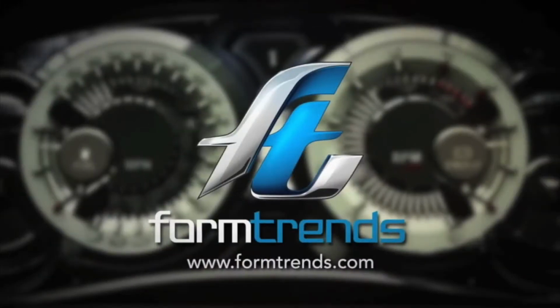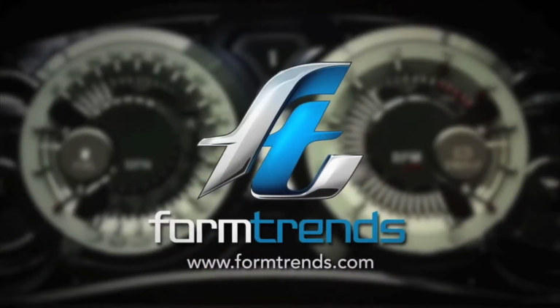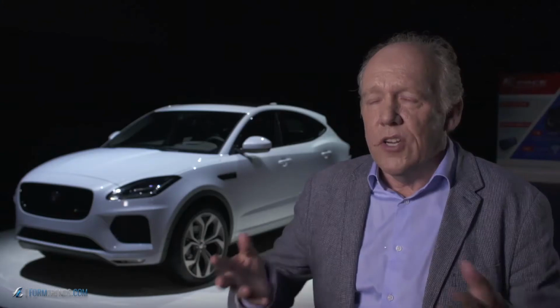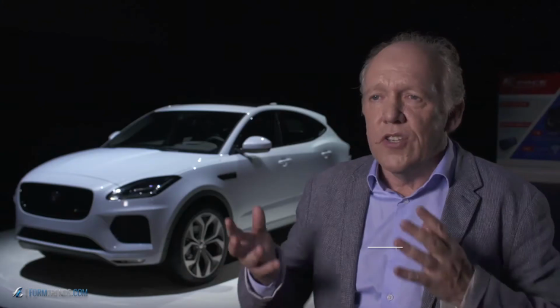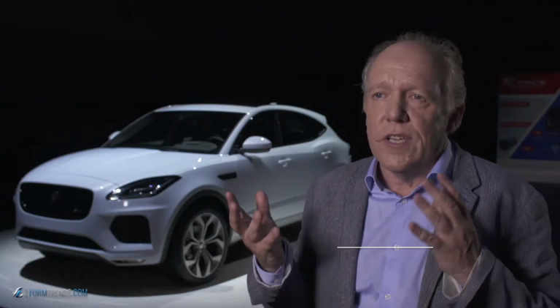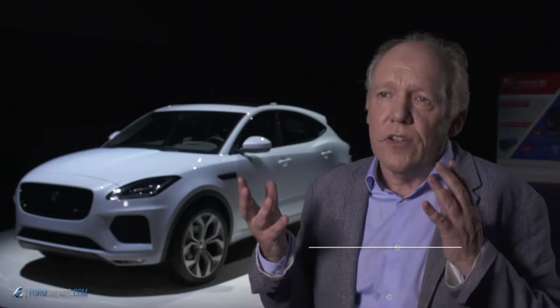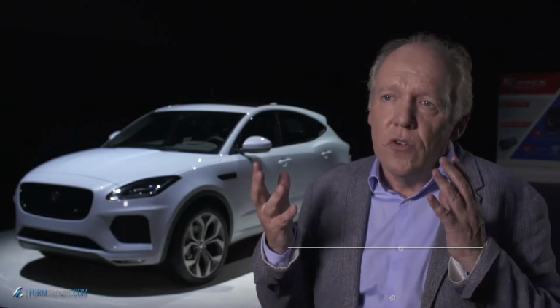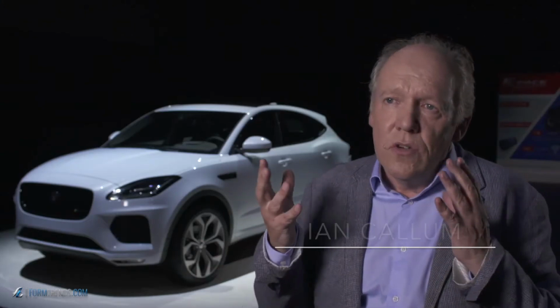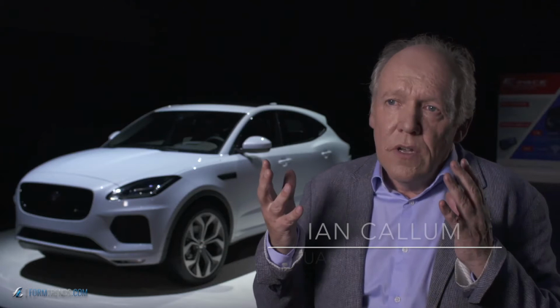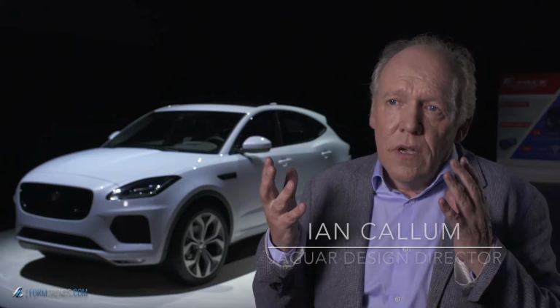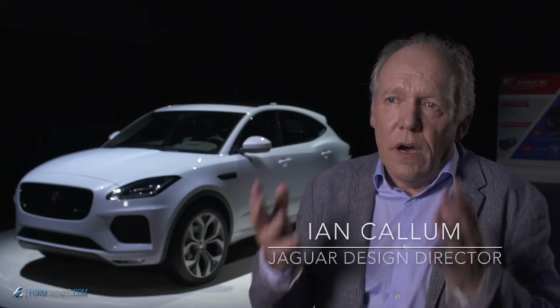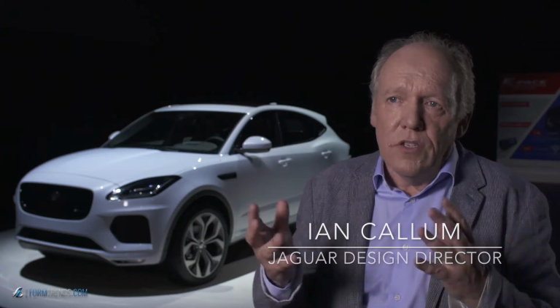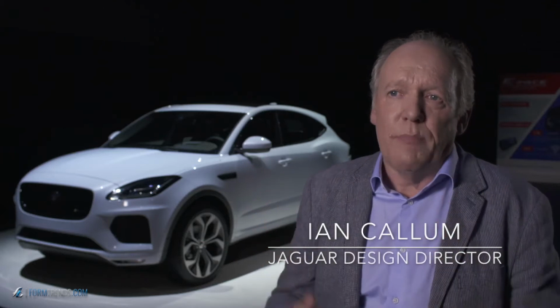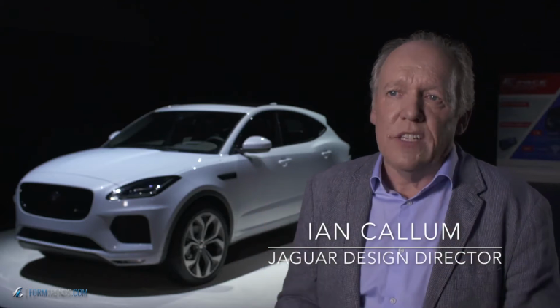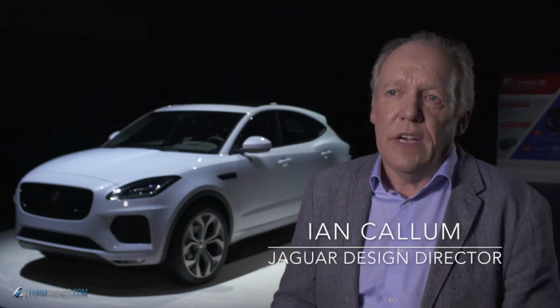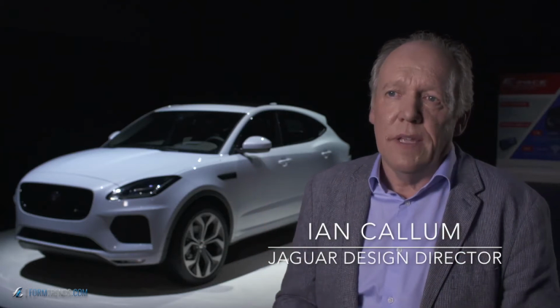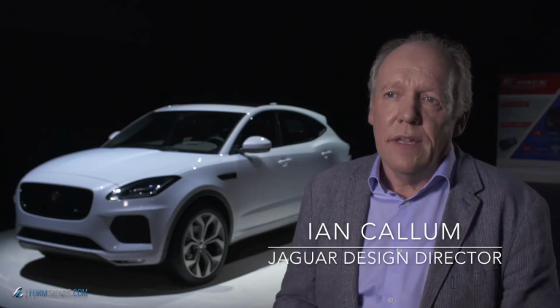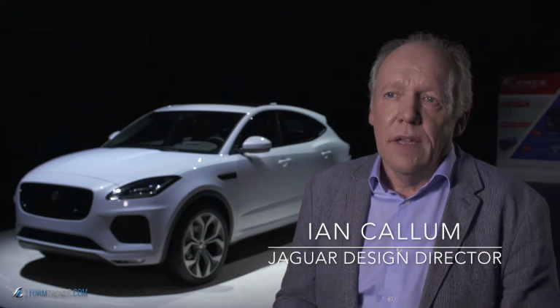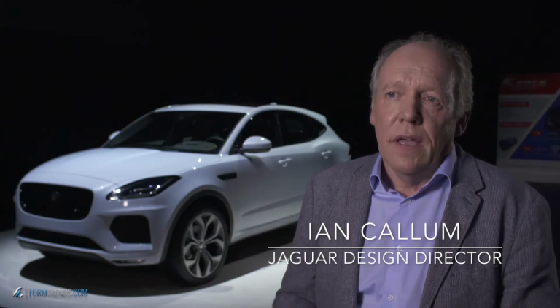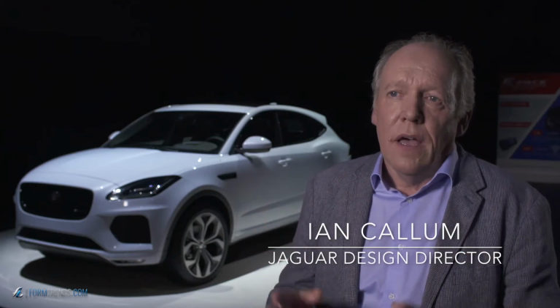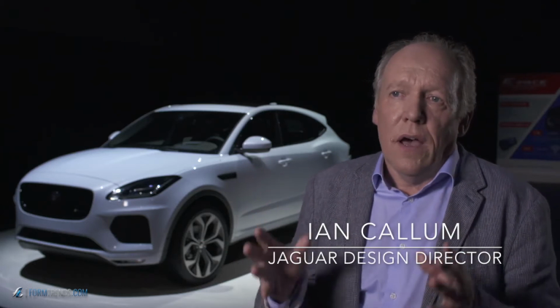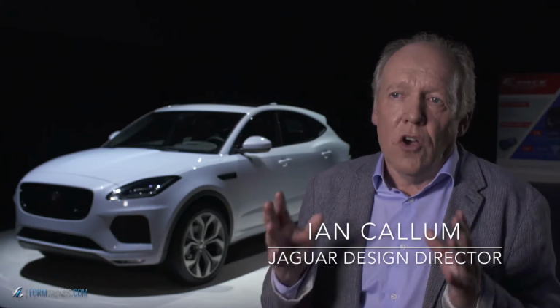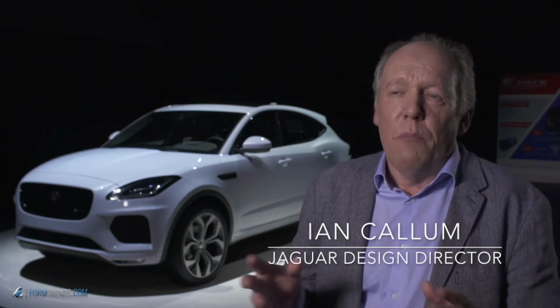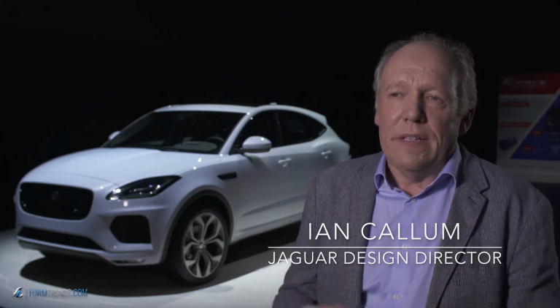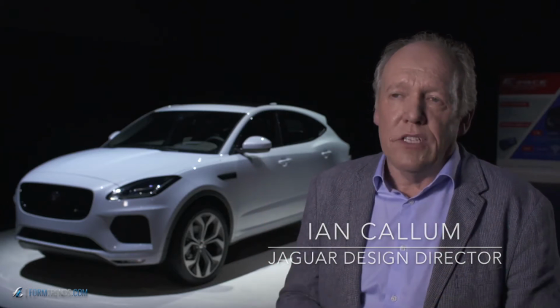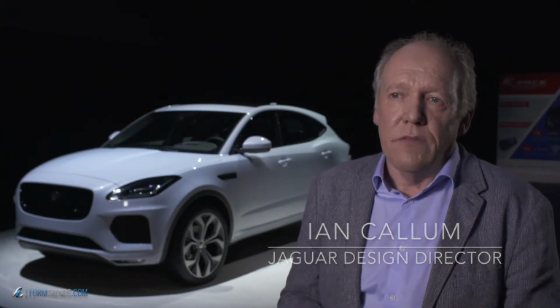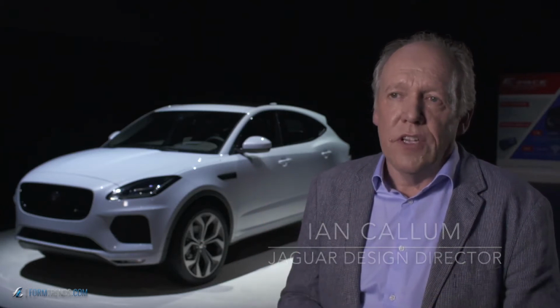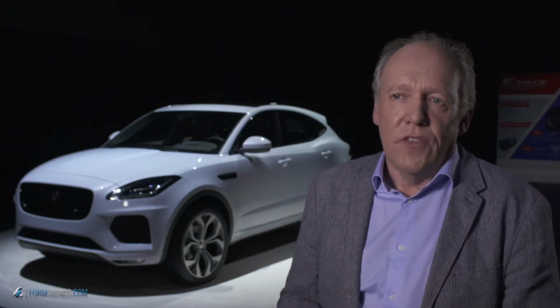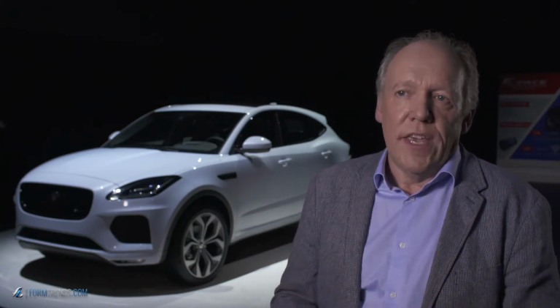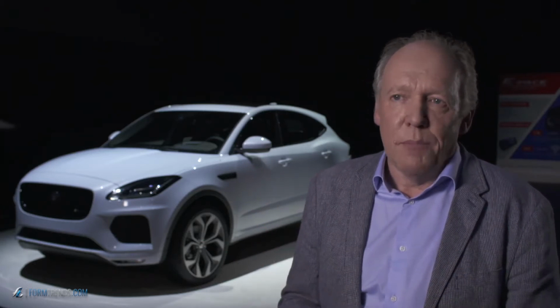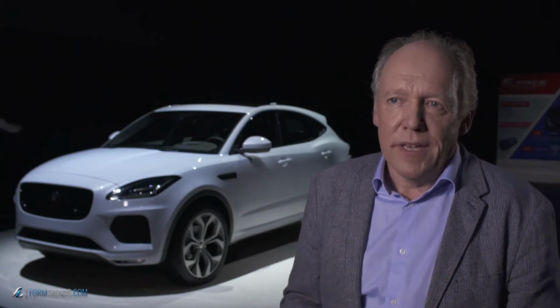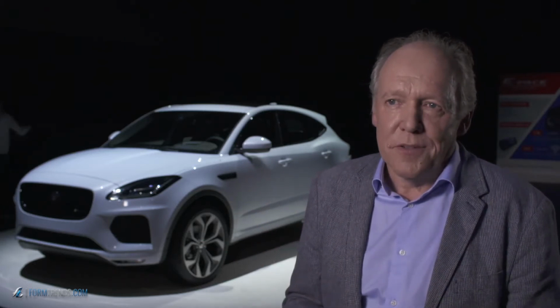We're introducing our new car to the Pace family — a compact SUV, the E-Pace.